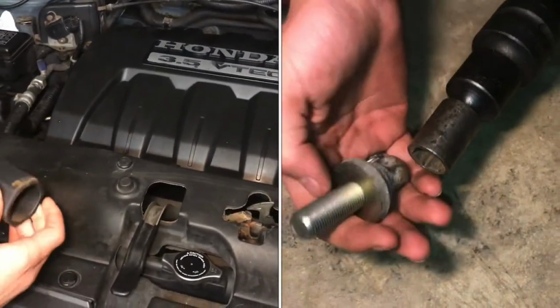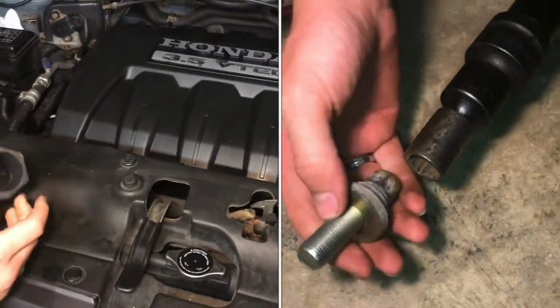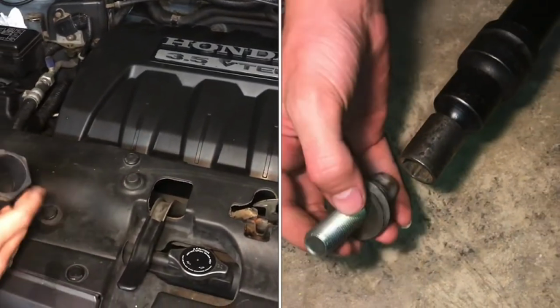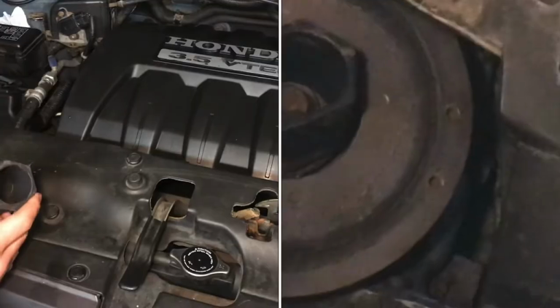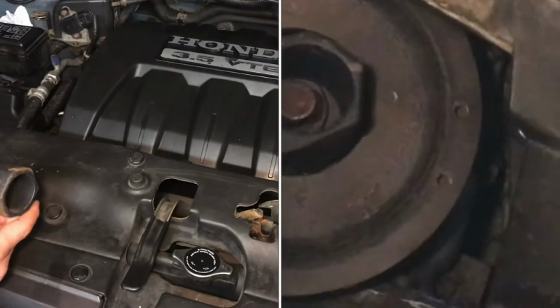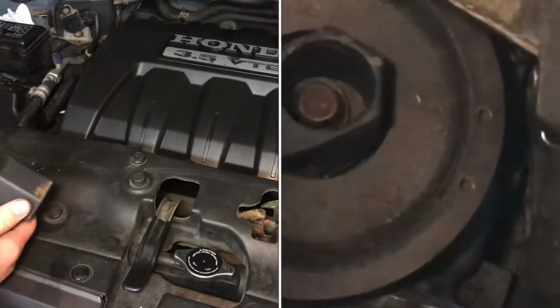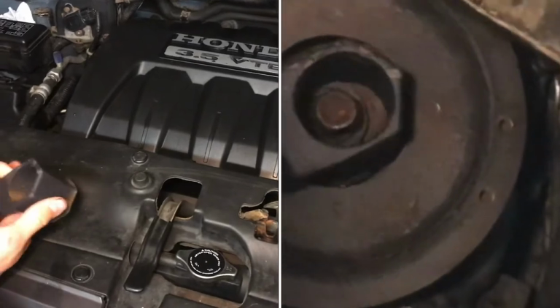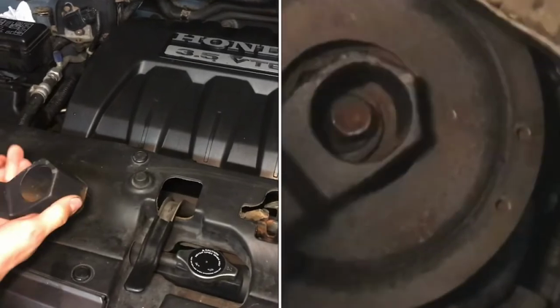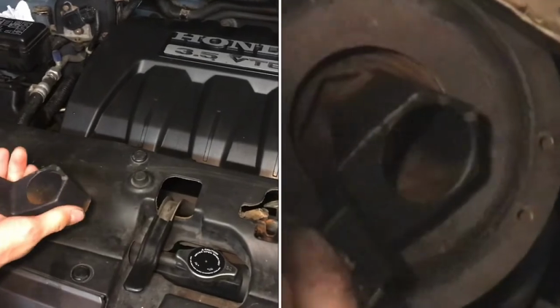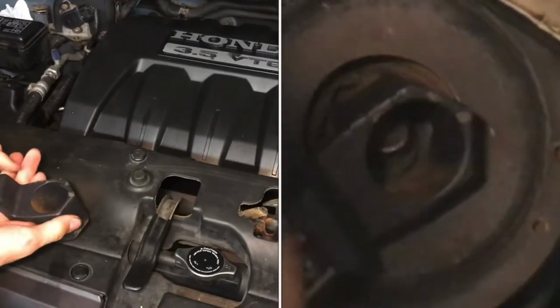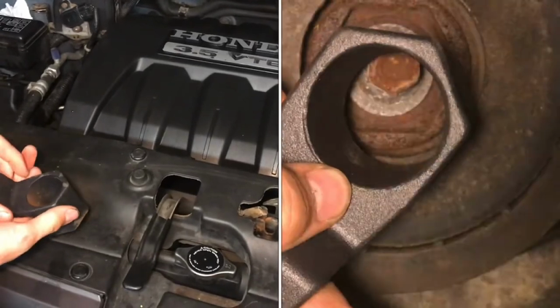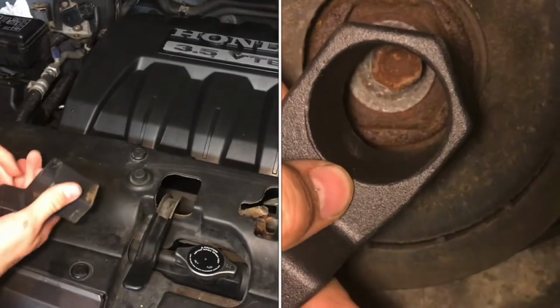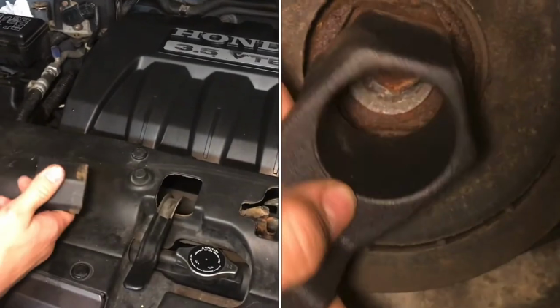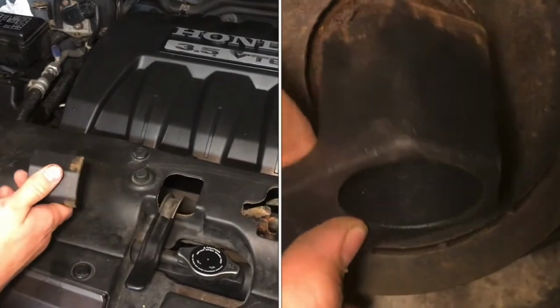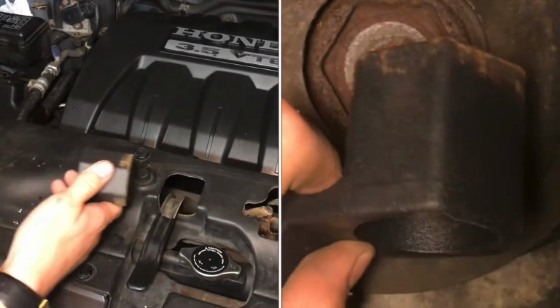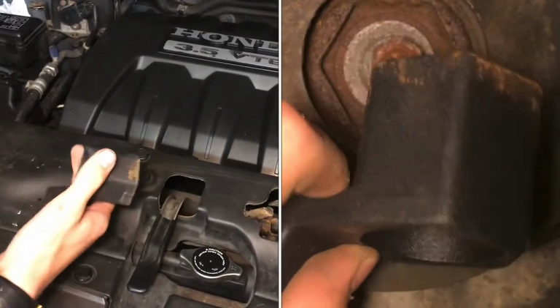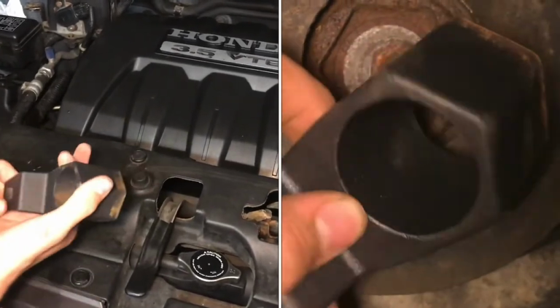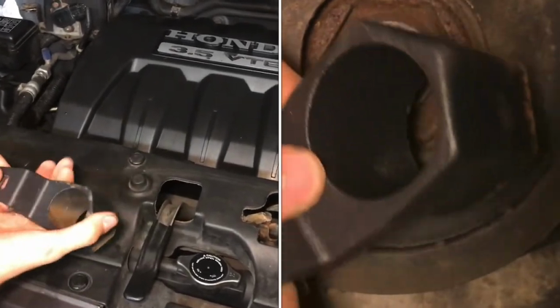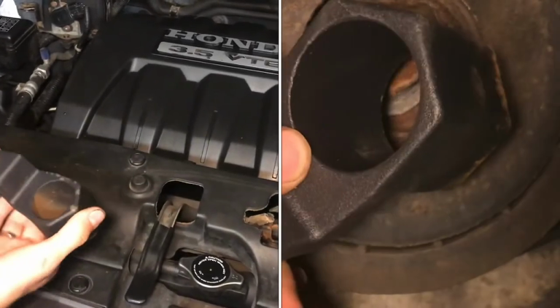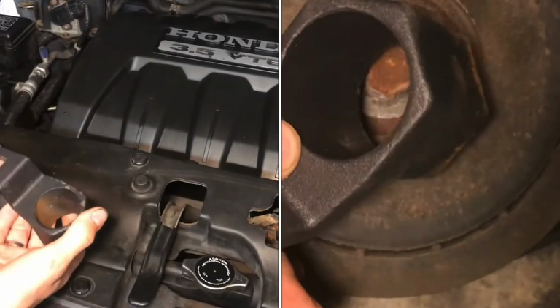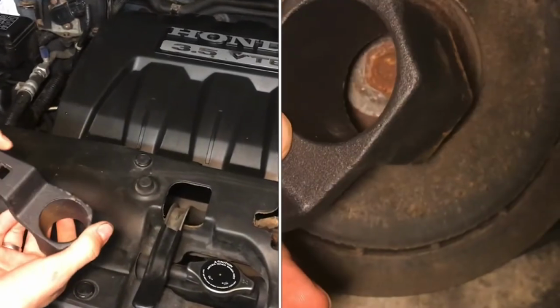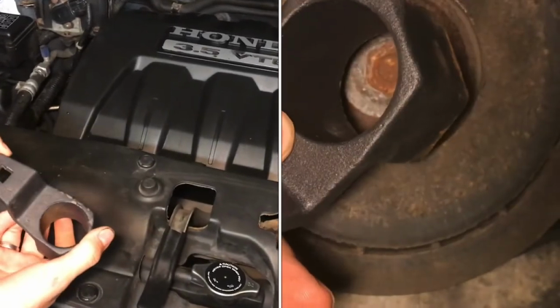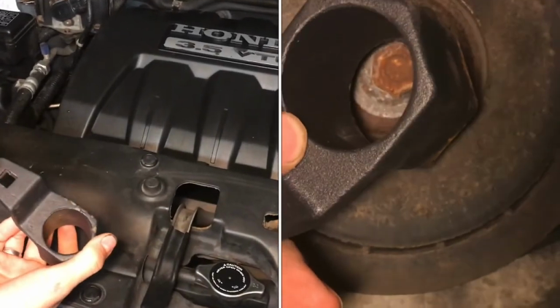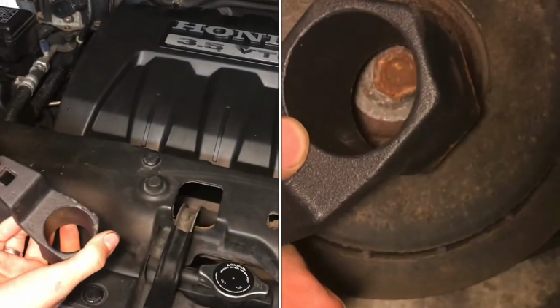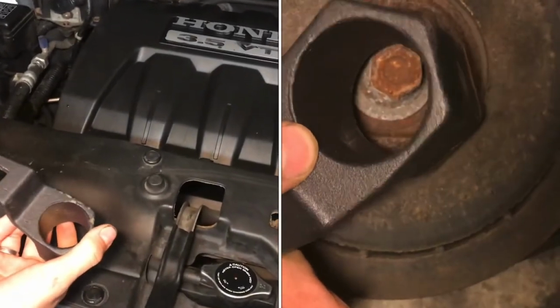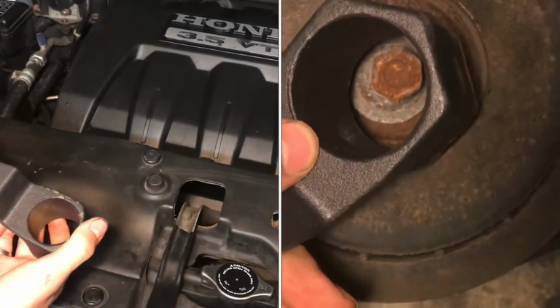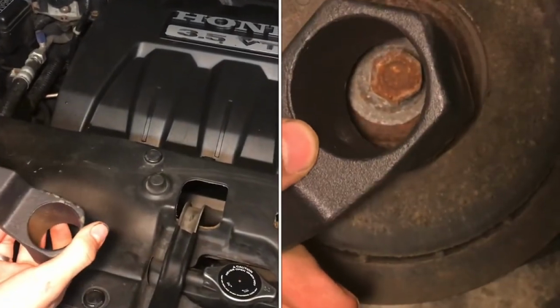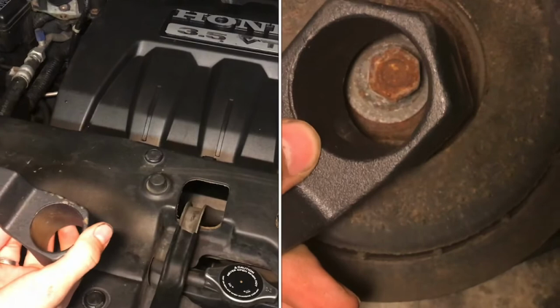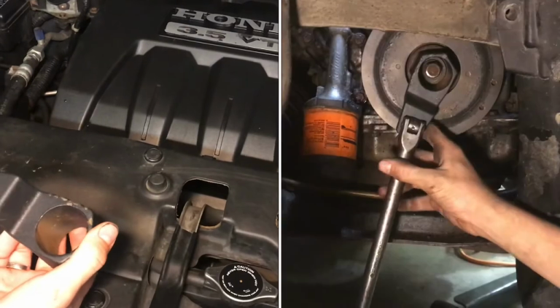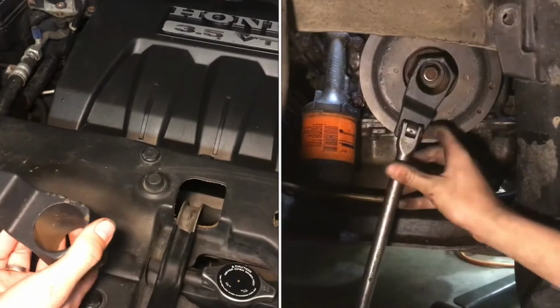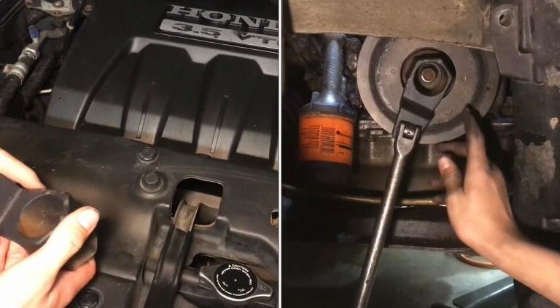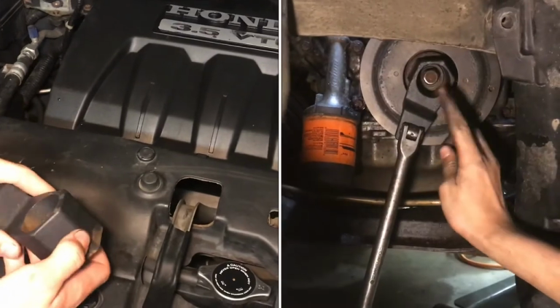There's a hex pattern on your harmonic balancer that this slides into, and then you take a half-inch breaker bar right here and hold it in place.